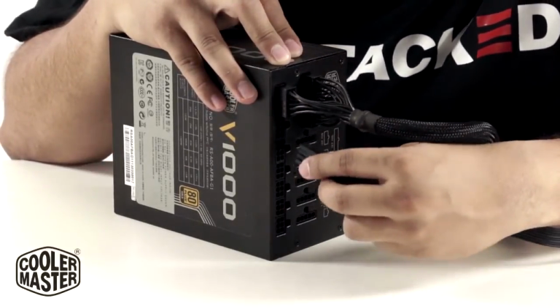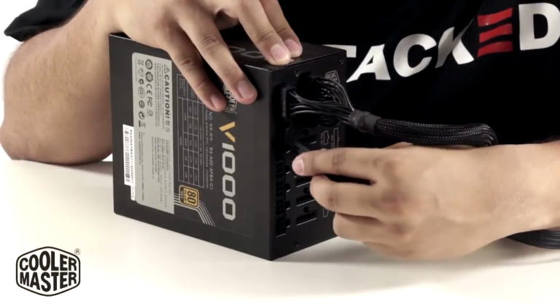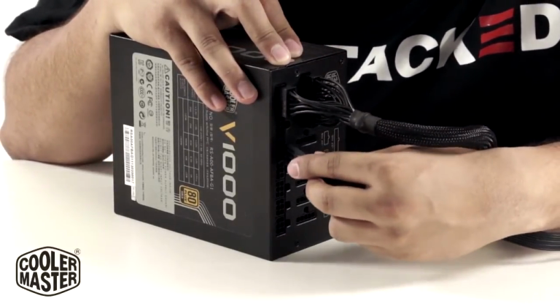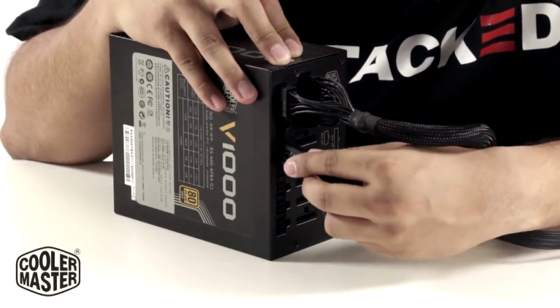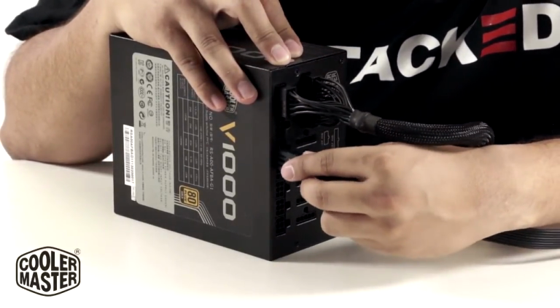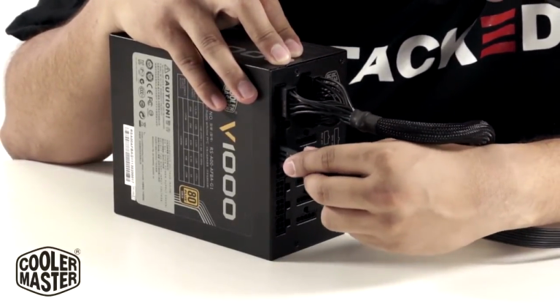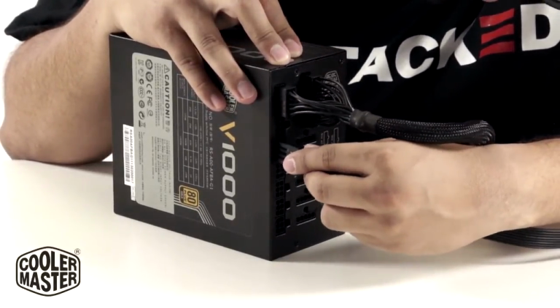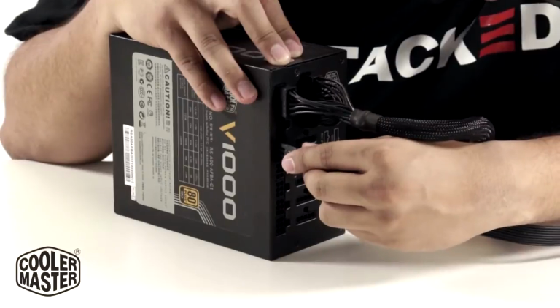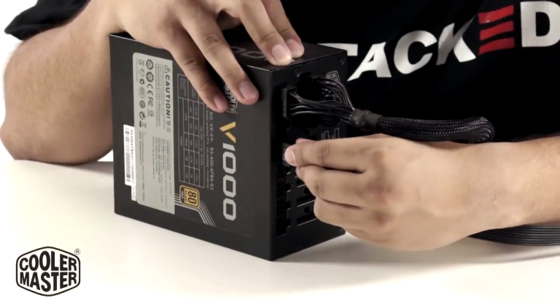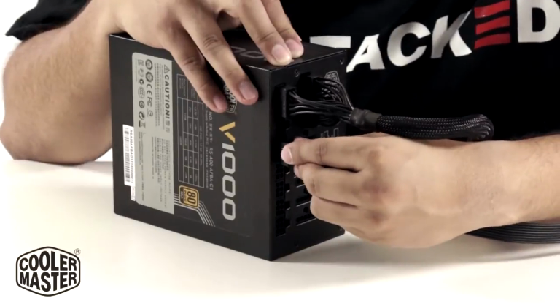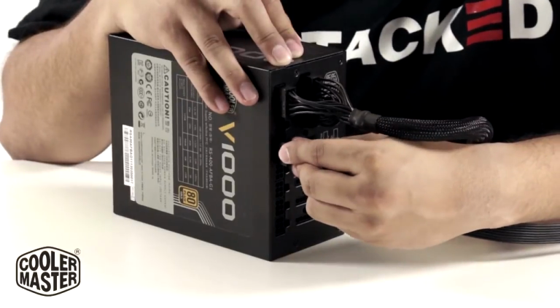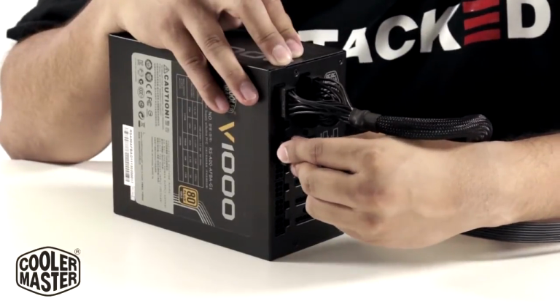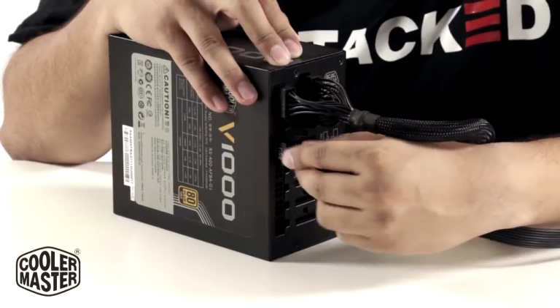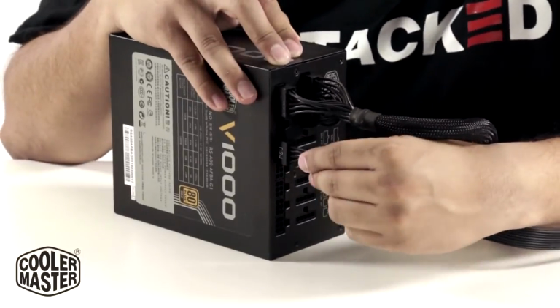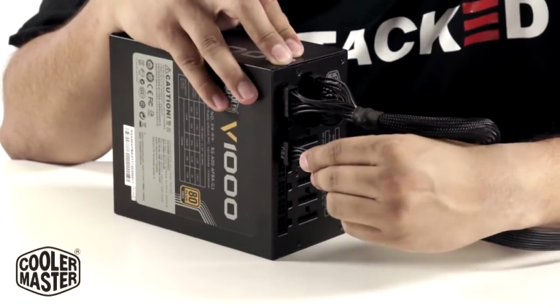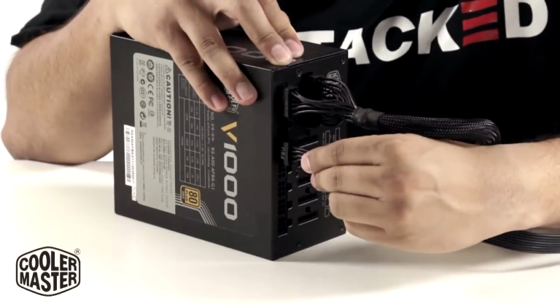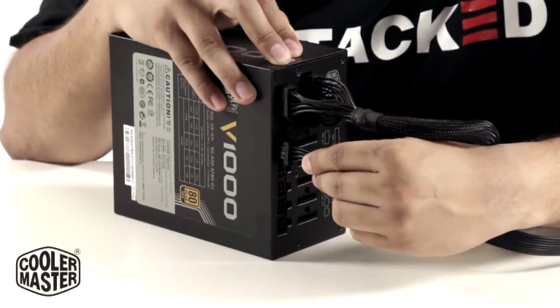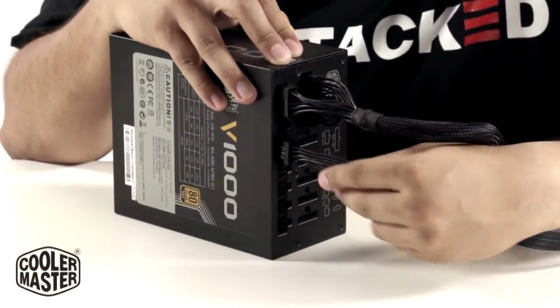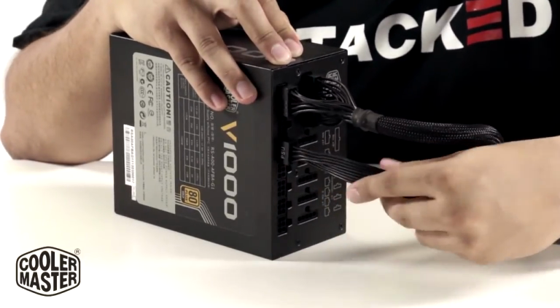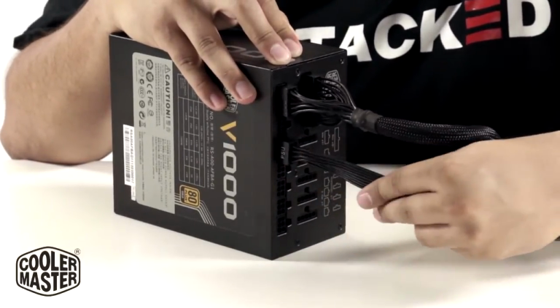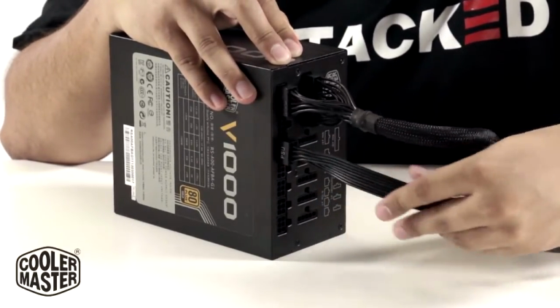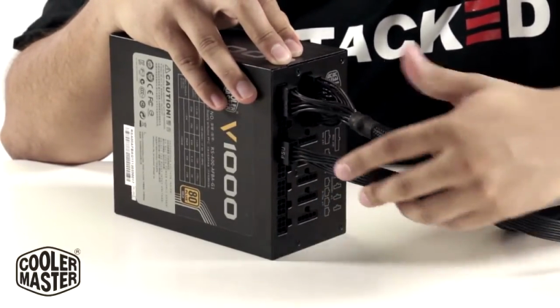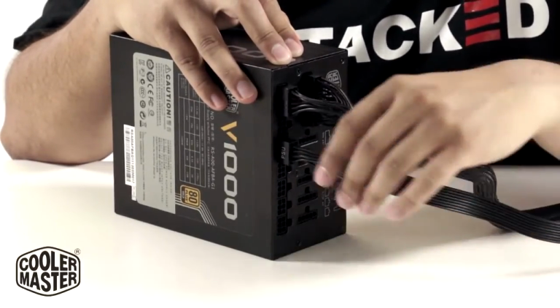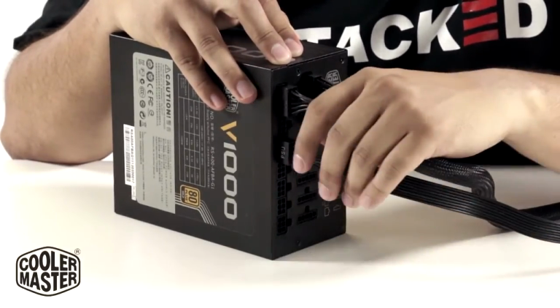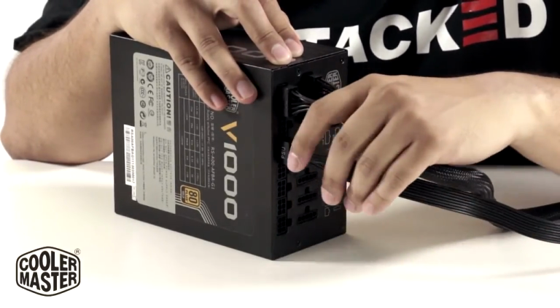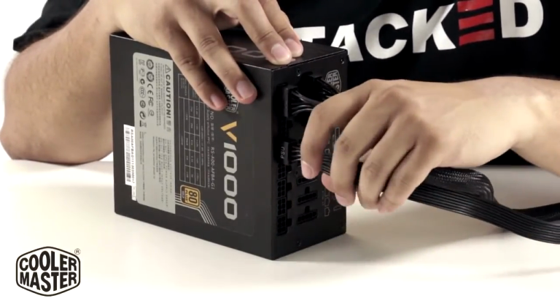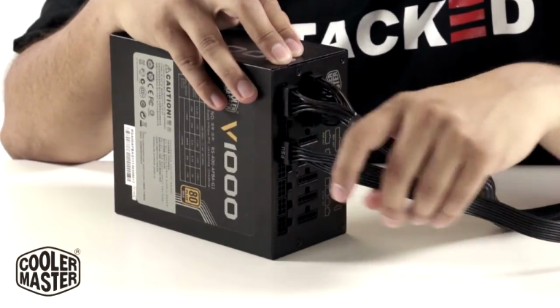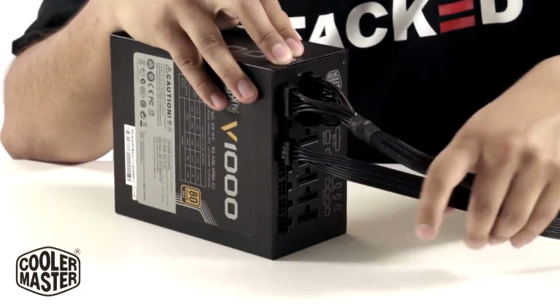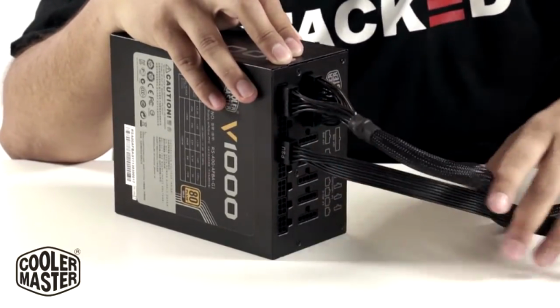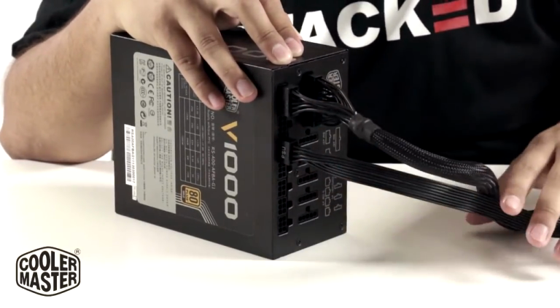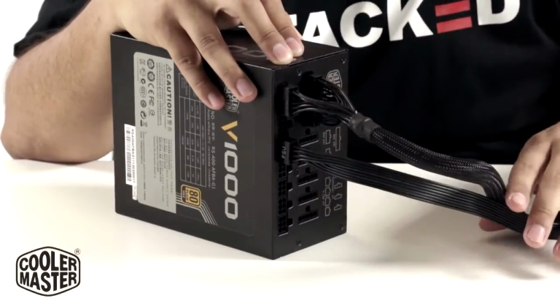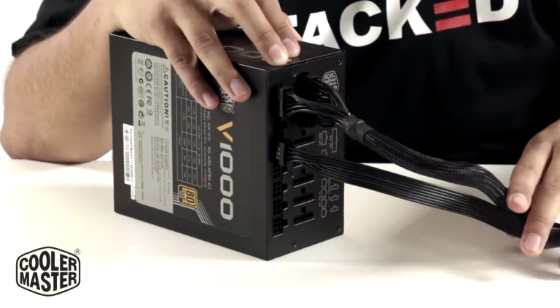You got your PSU. What you do is just push it in — they're secure and you should be good to go. Ready to power.